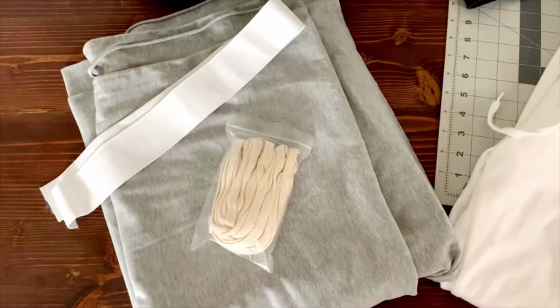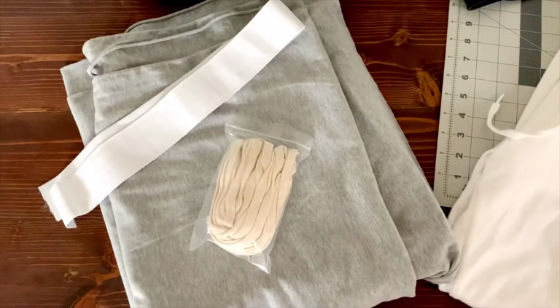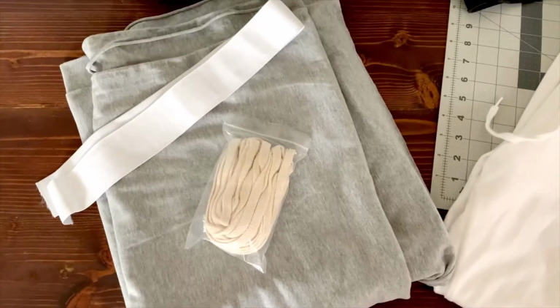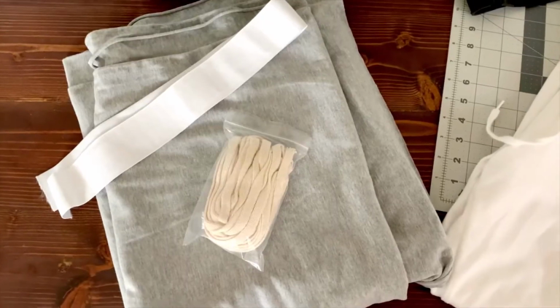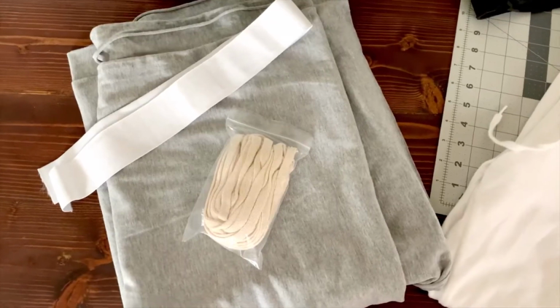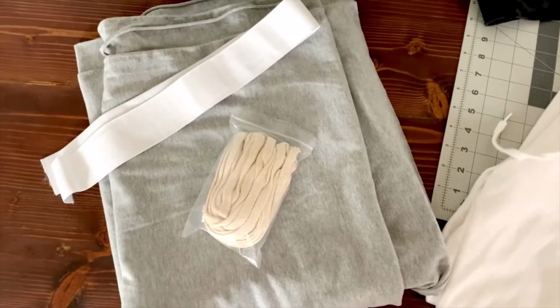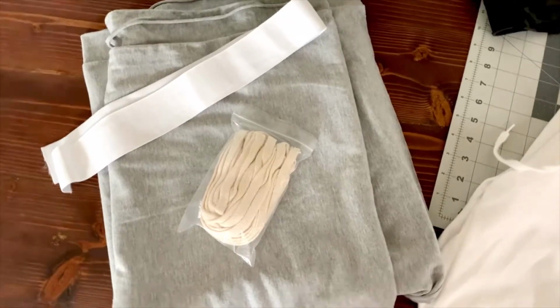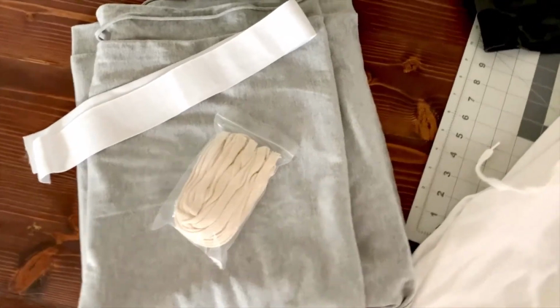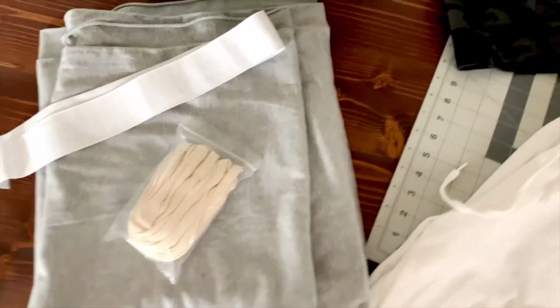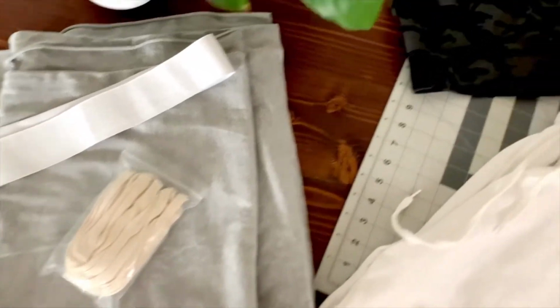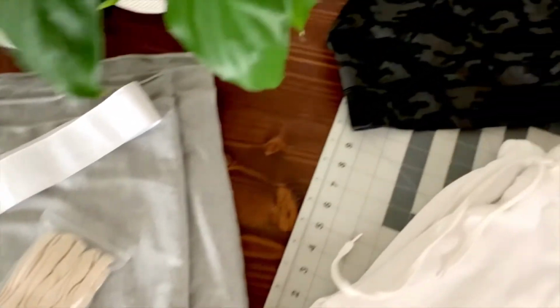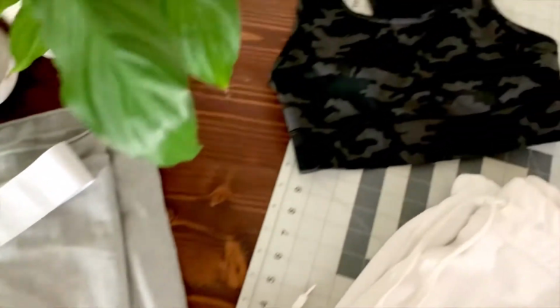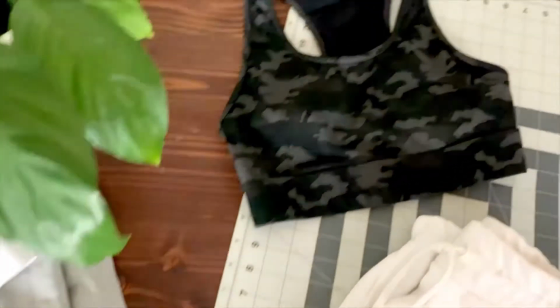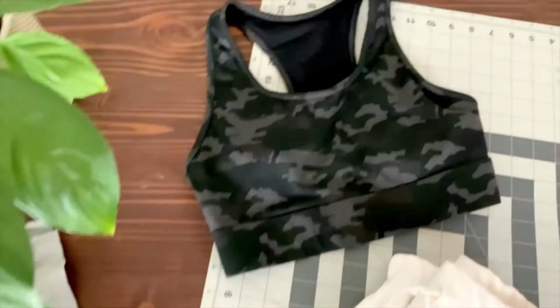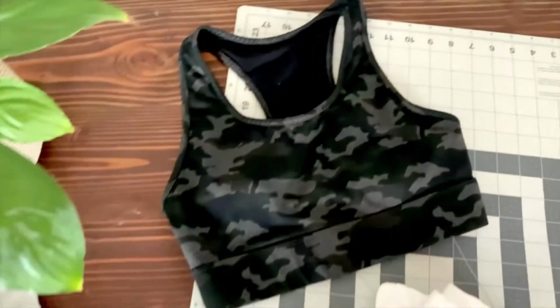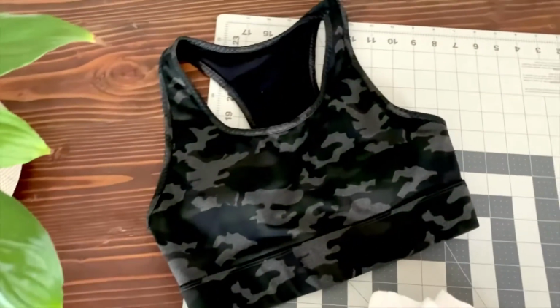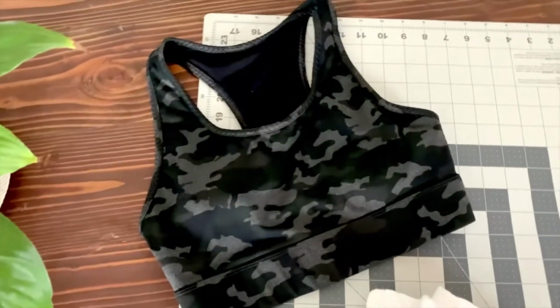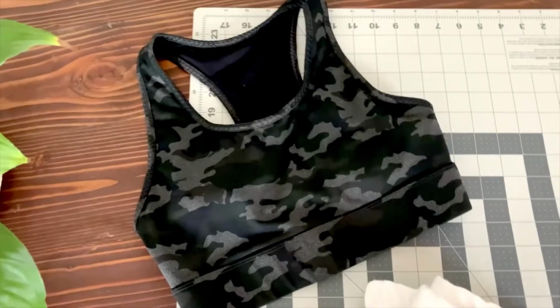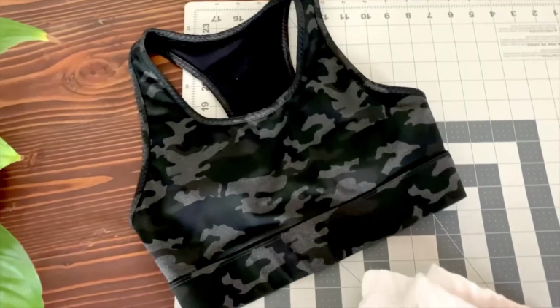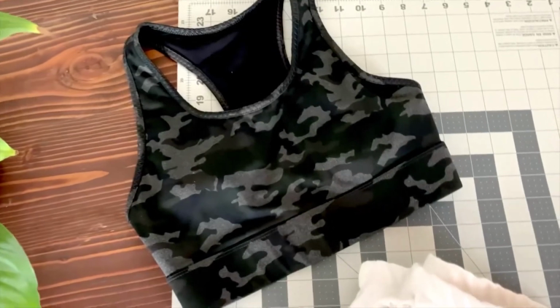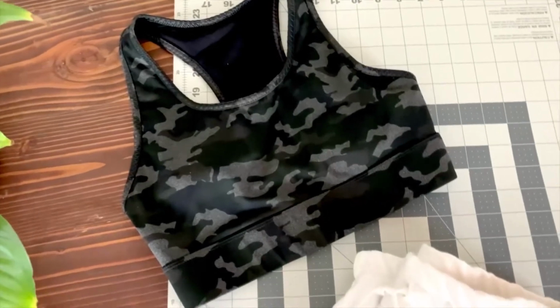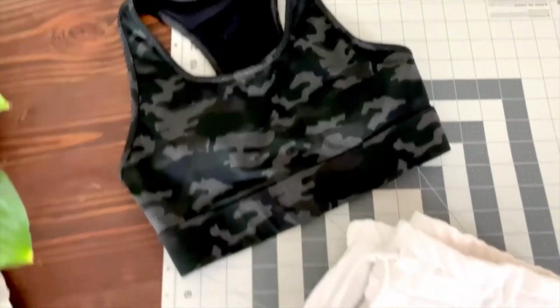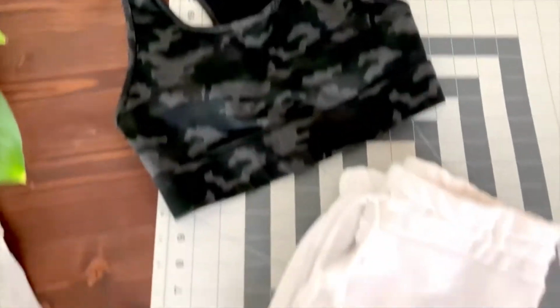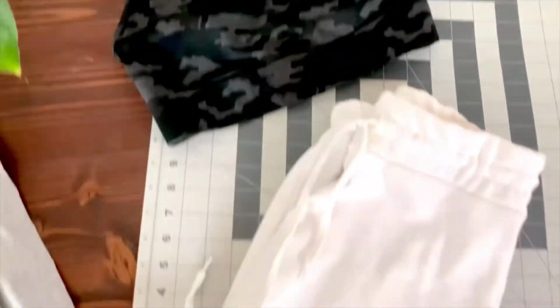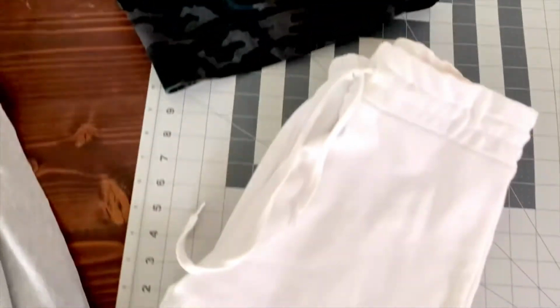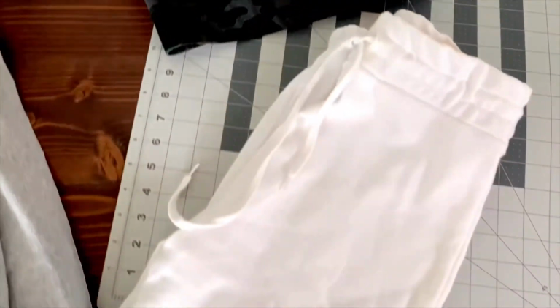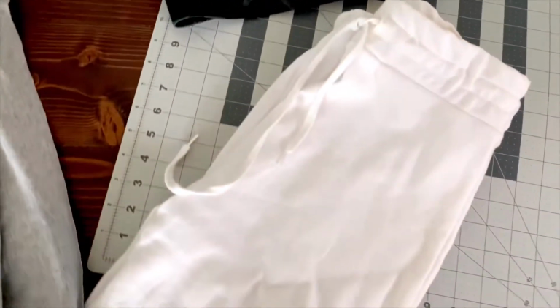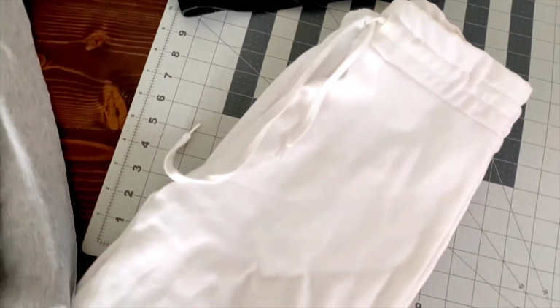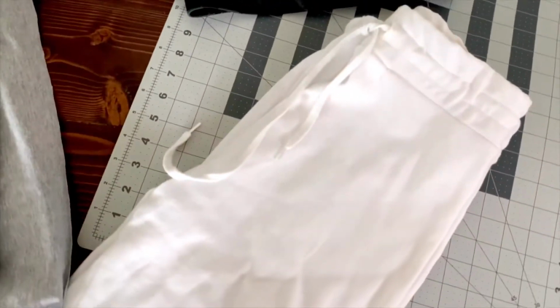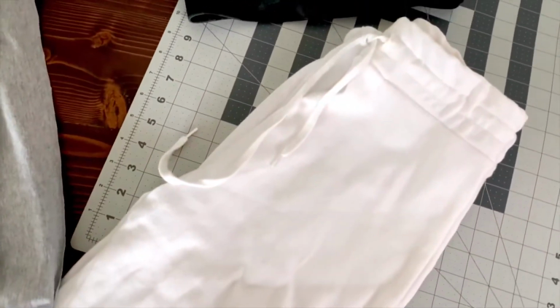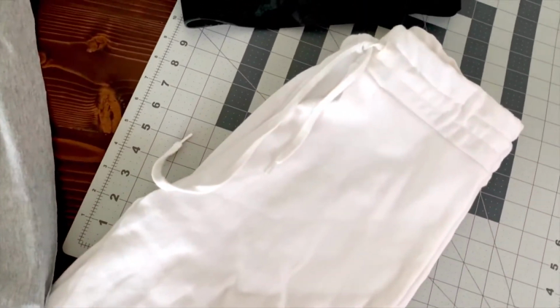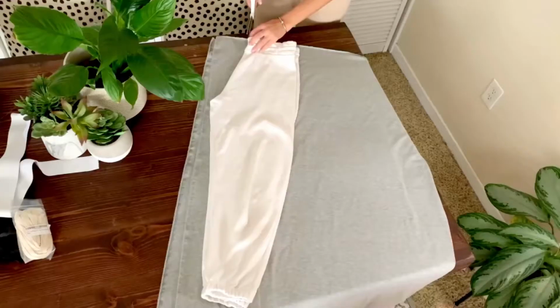You'll need two yards of fabric, some elastic, a tie for the drawstring, a sports bra or tank top that you own, and sweatpants that you own to trace.